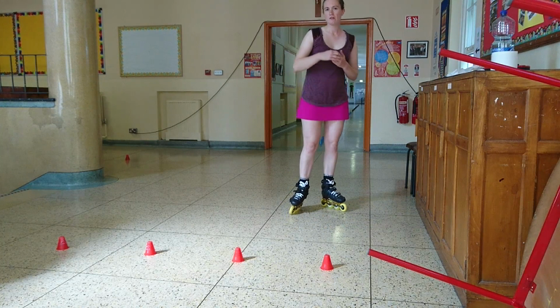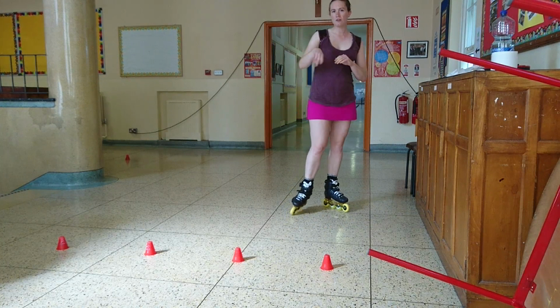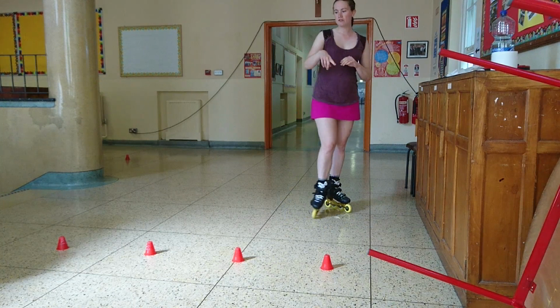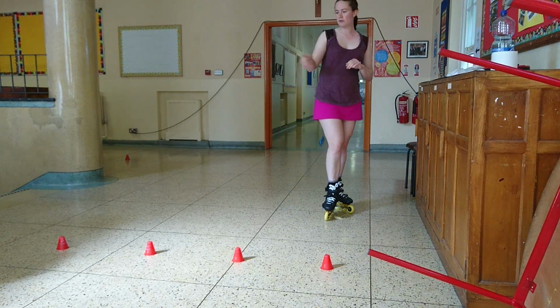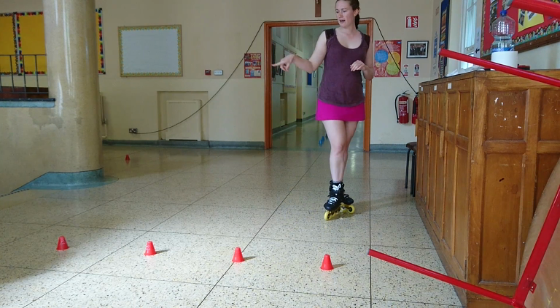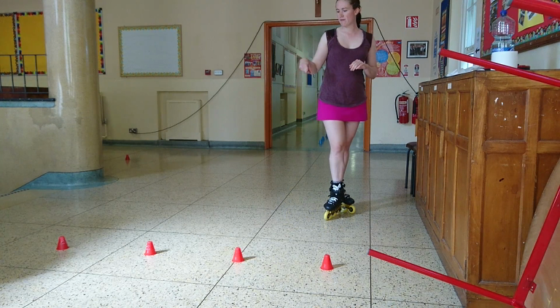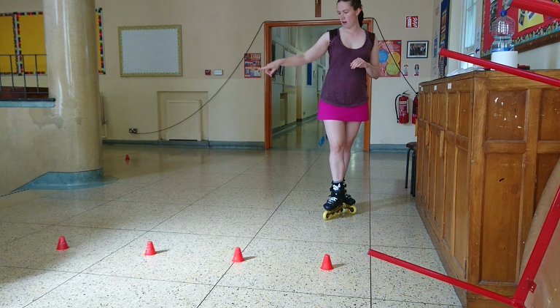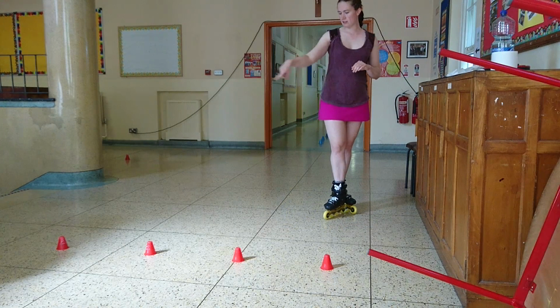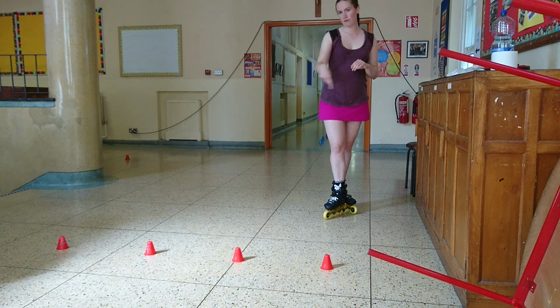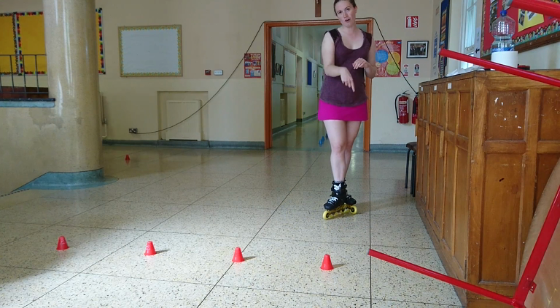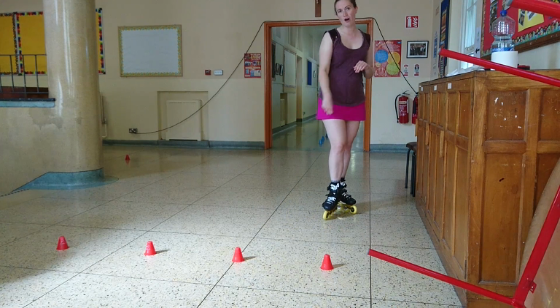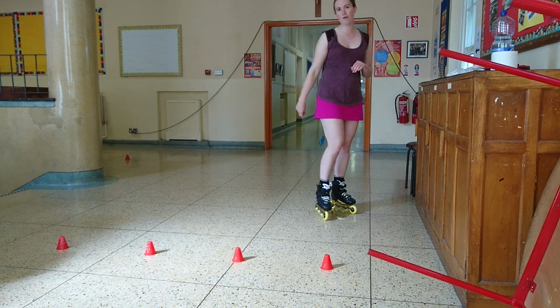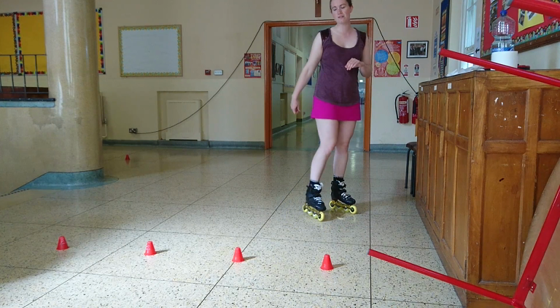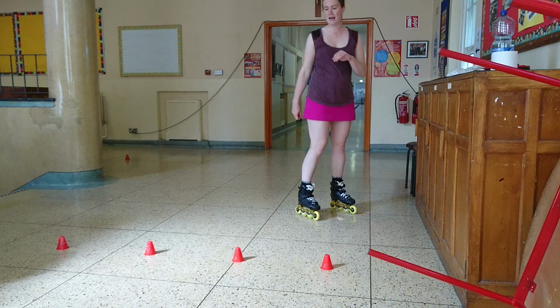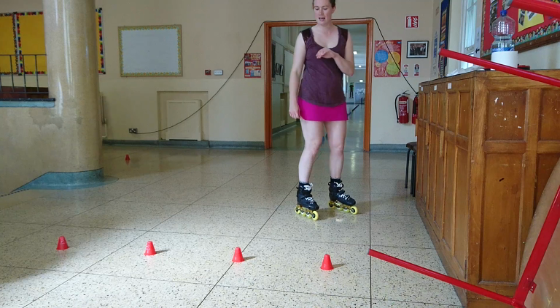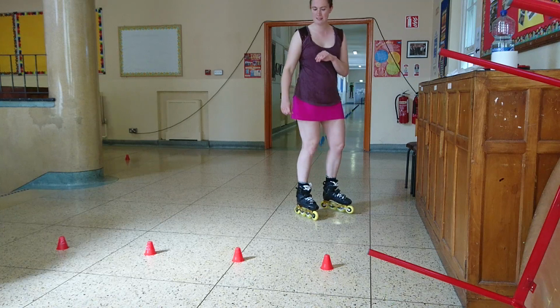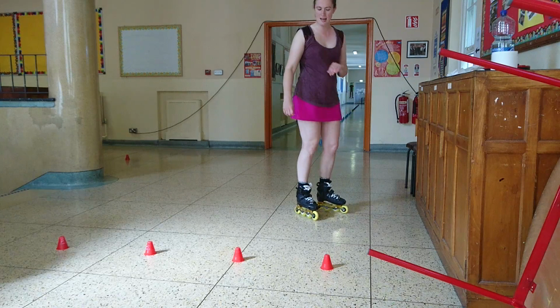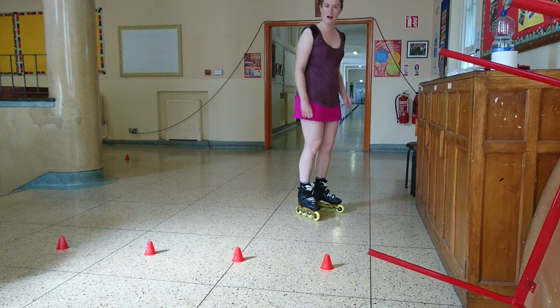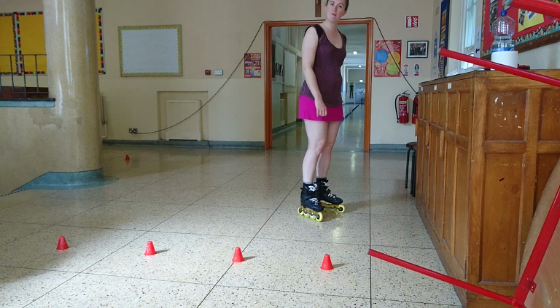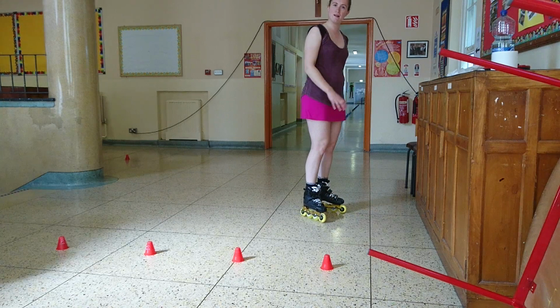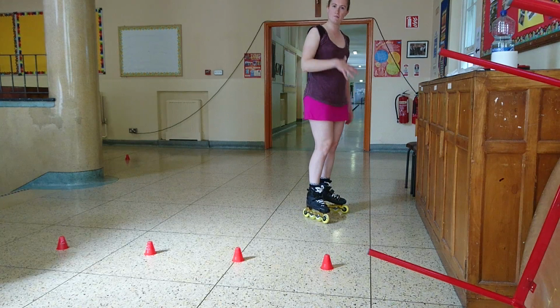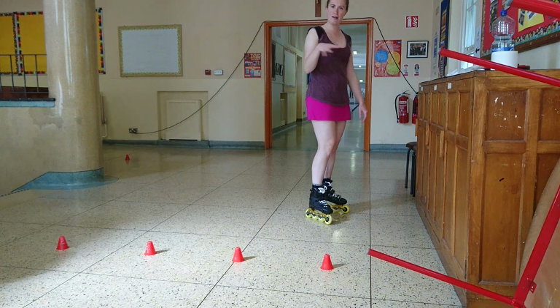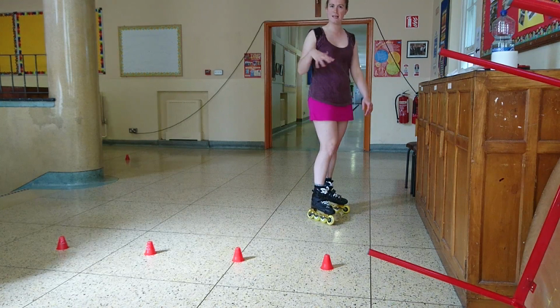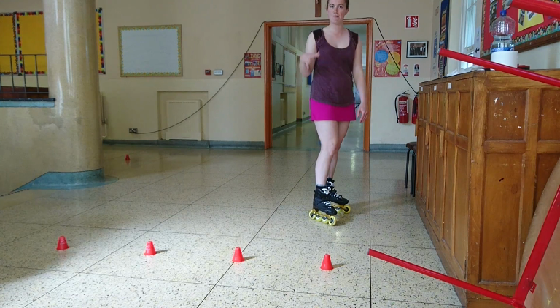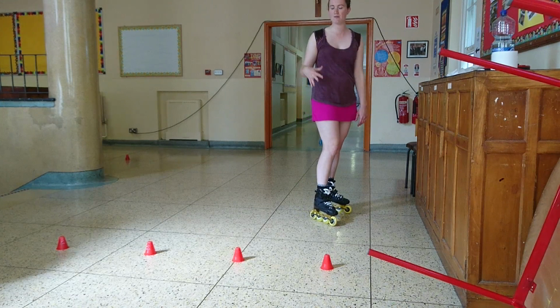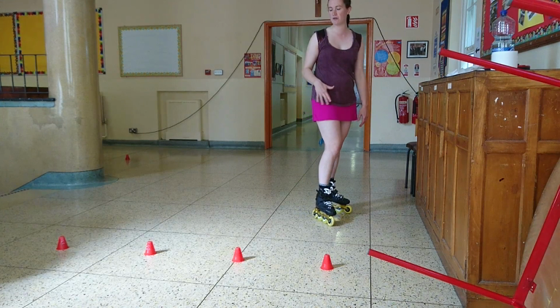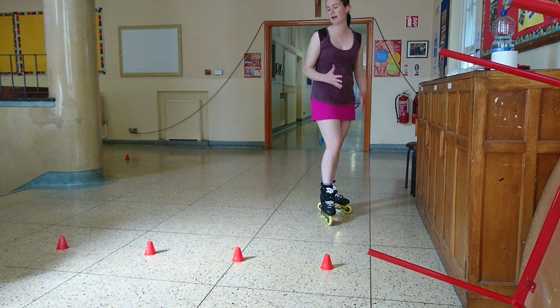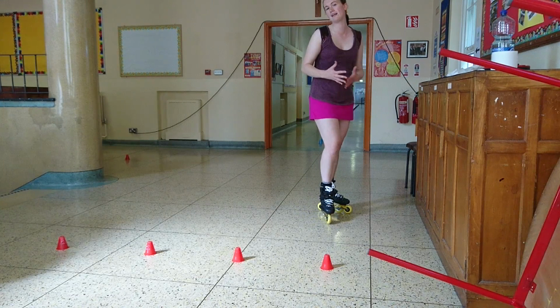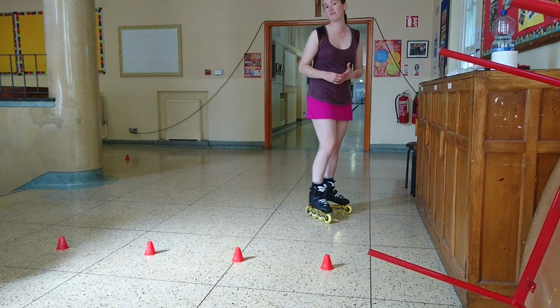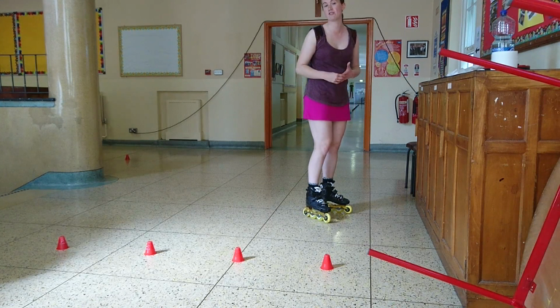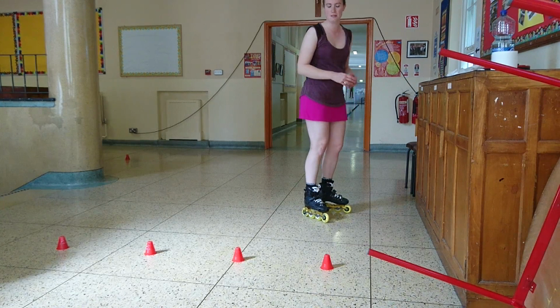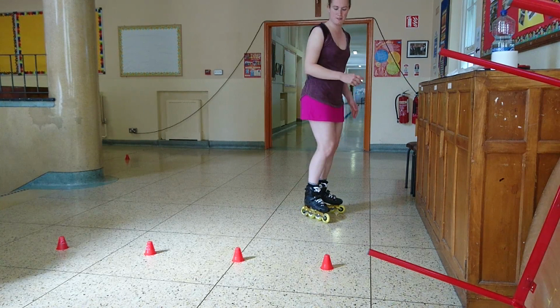I'll just do it now along these four cones, and then I will break down what I'm doing and give you some tips.